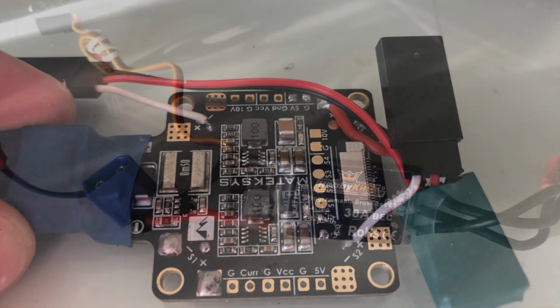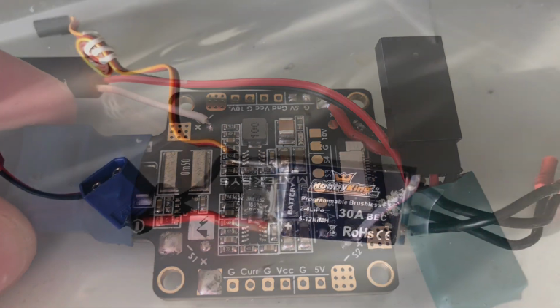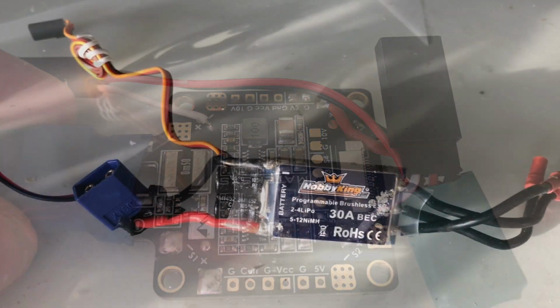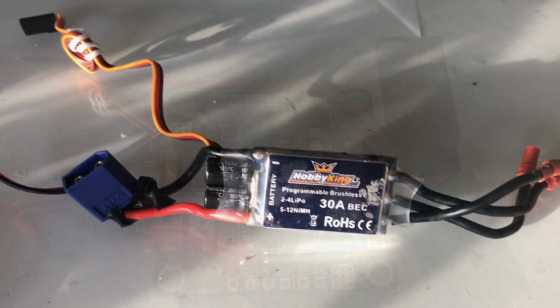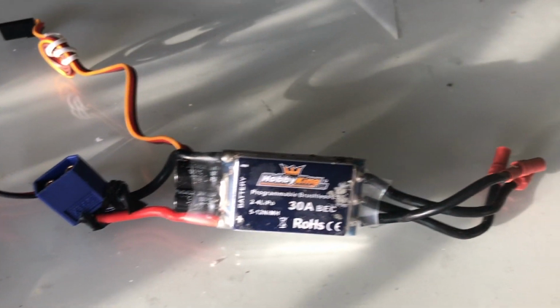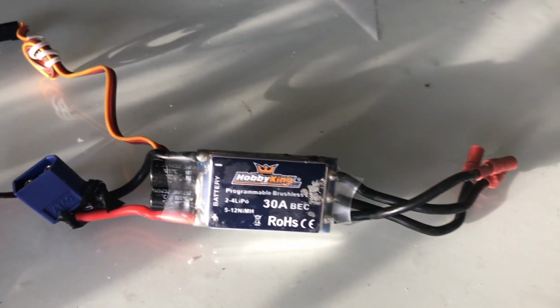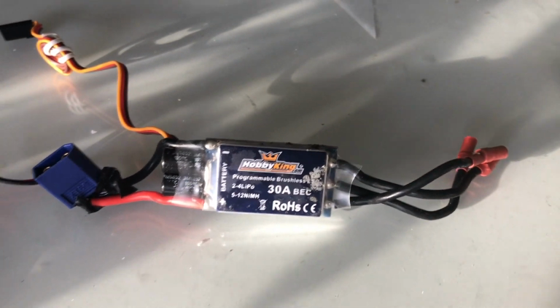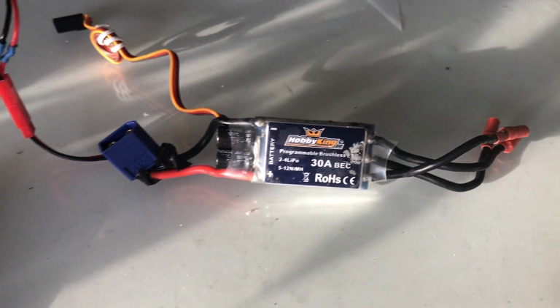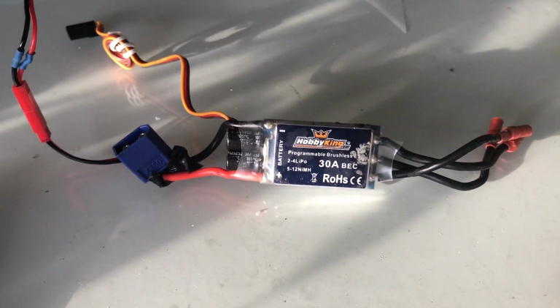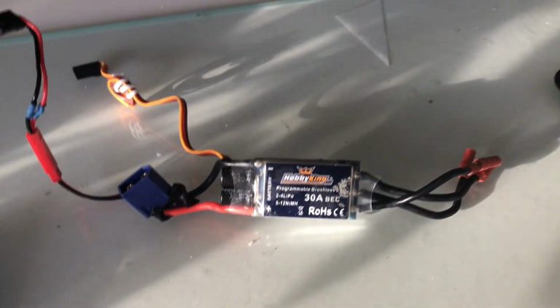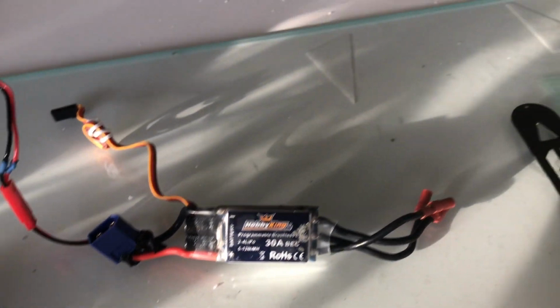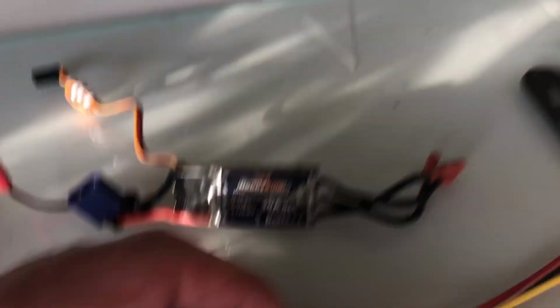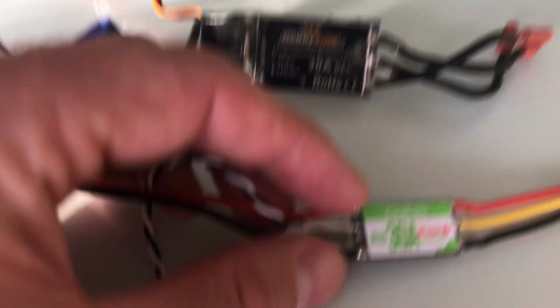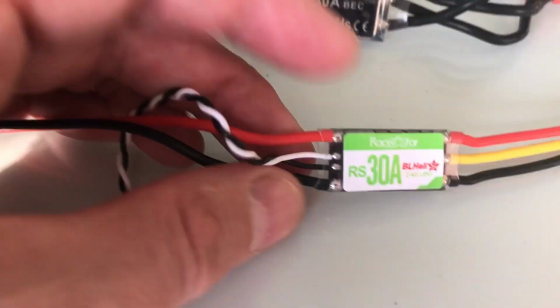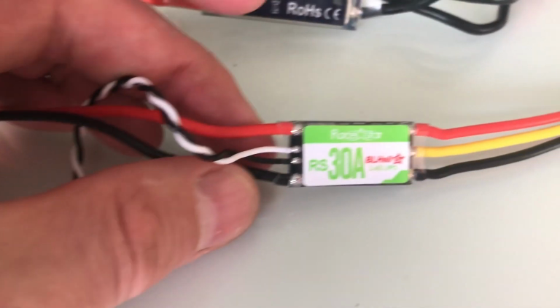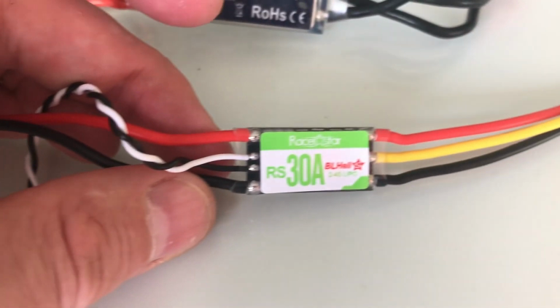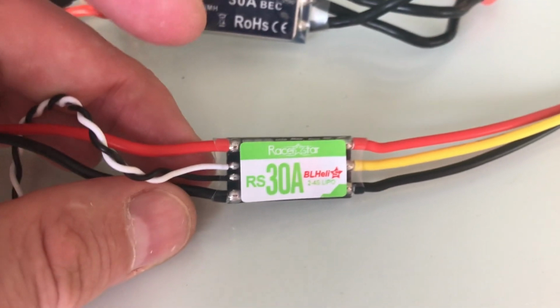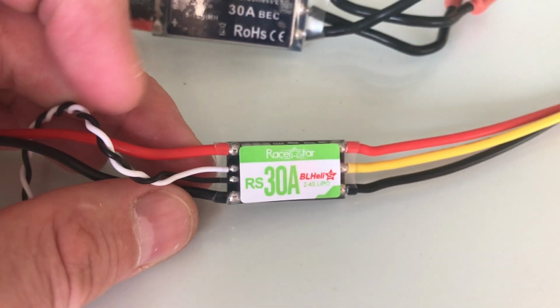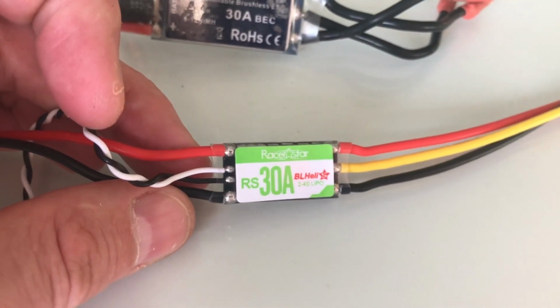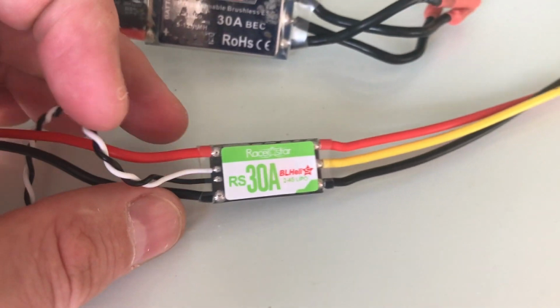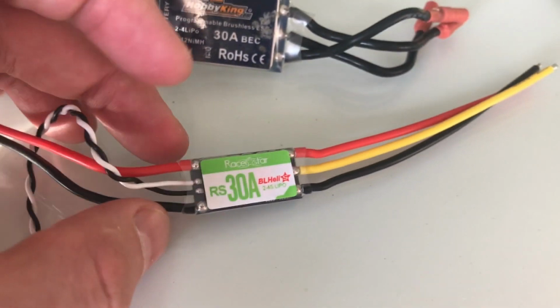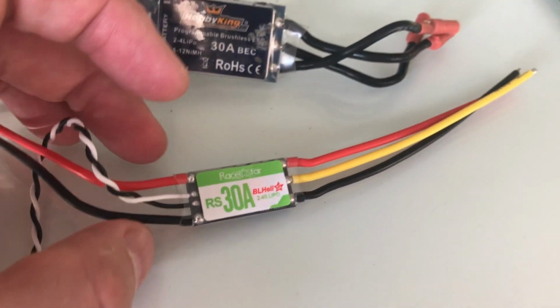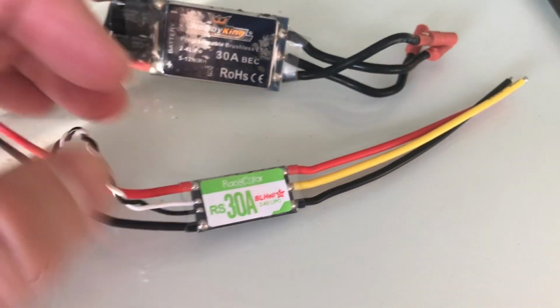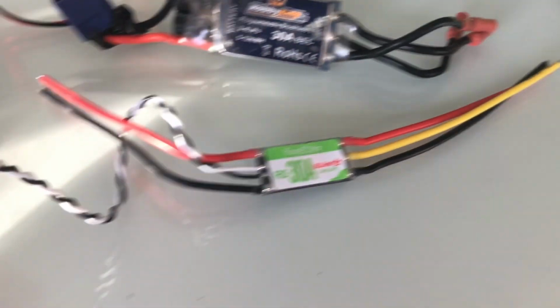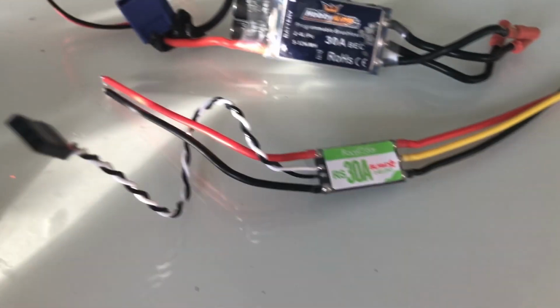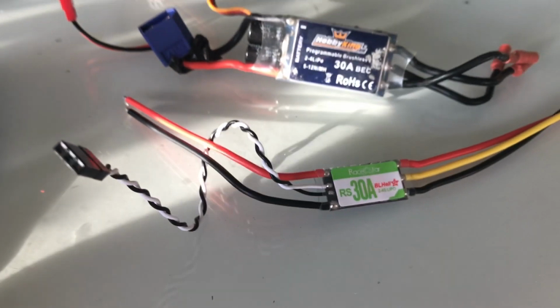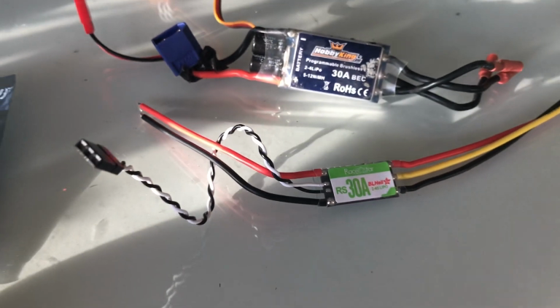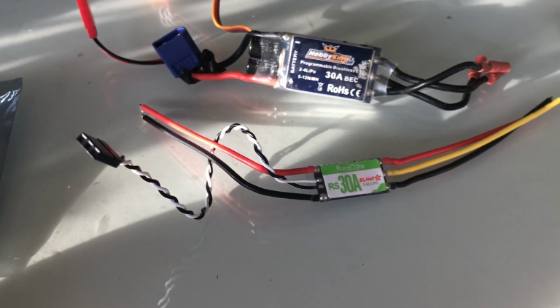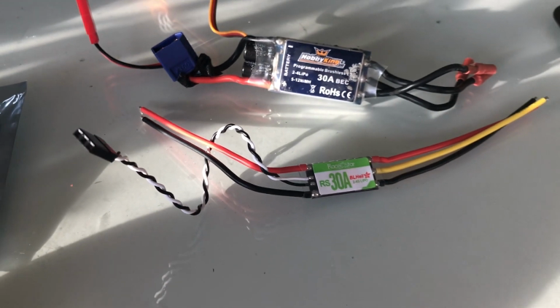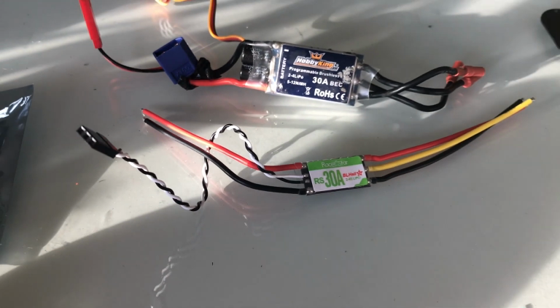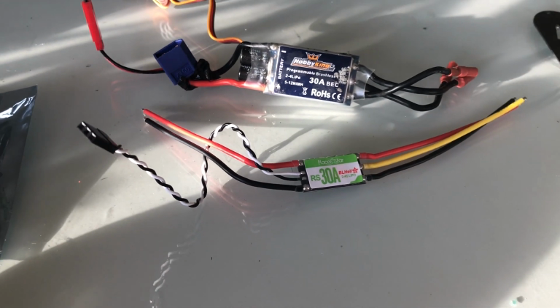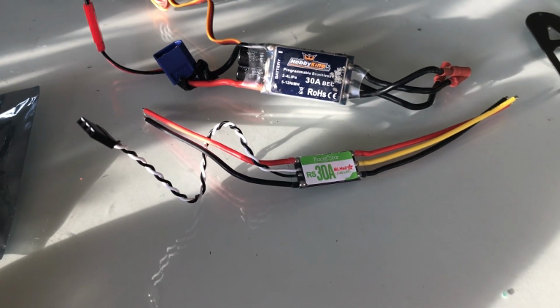While overhauling the rest, I changed the ESC as well — tinier, lighter, easier.